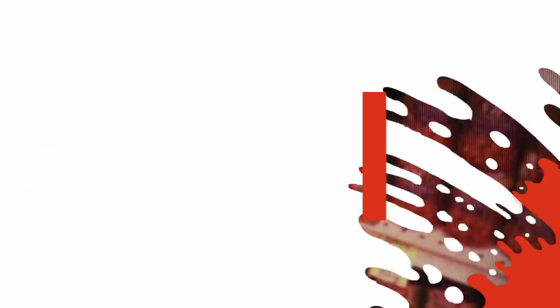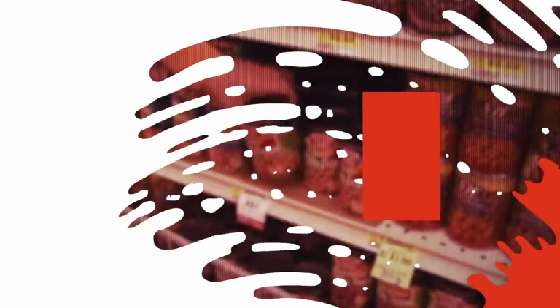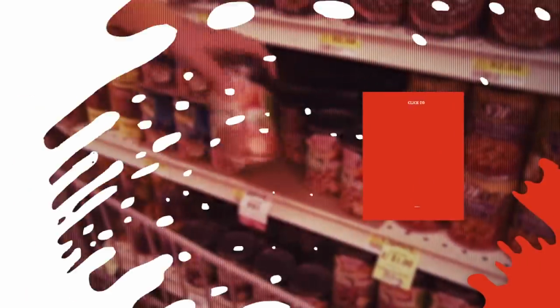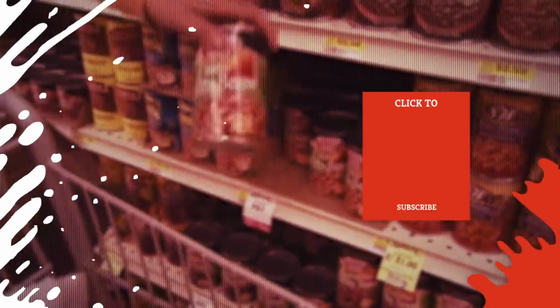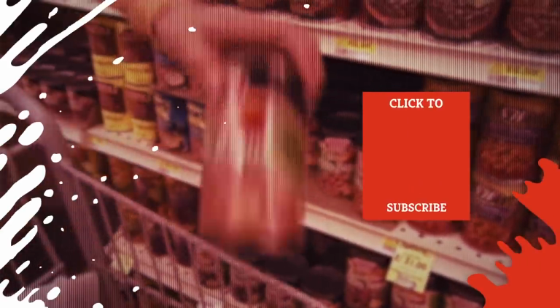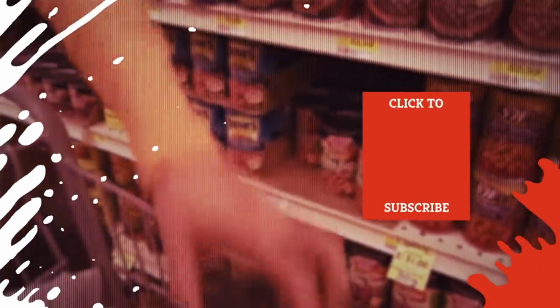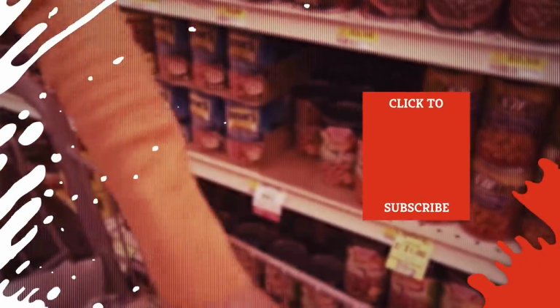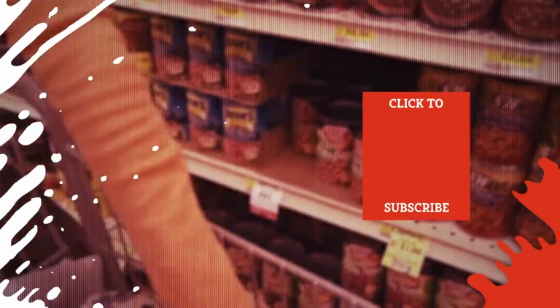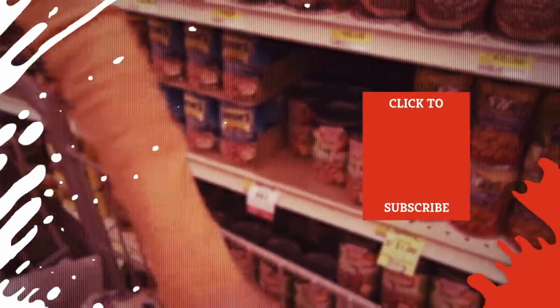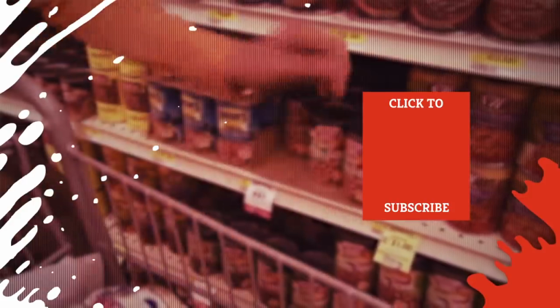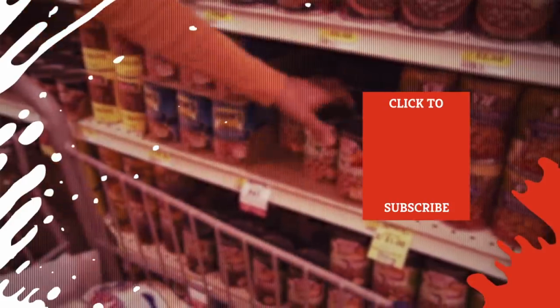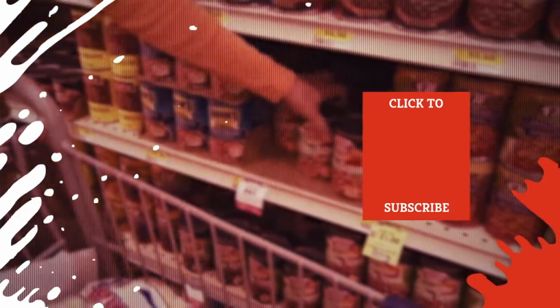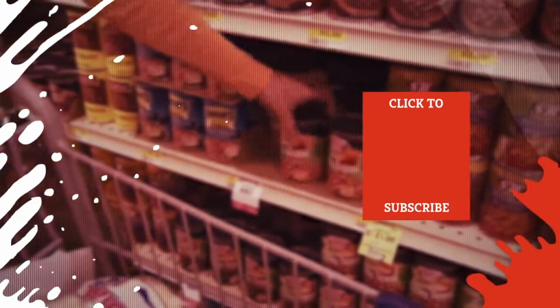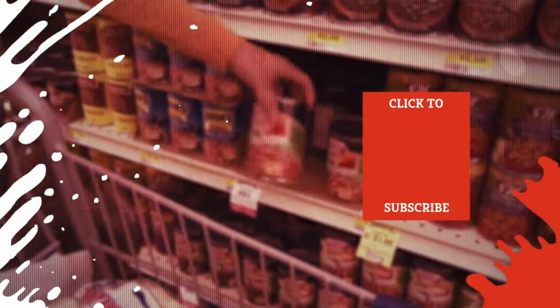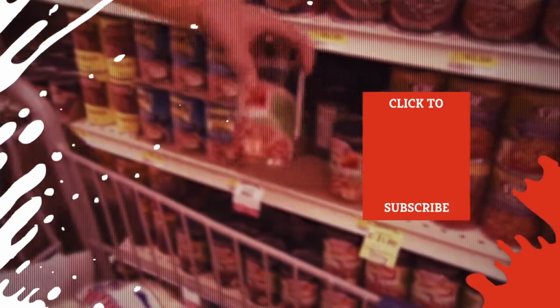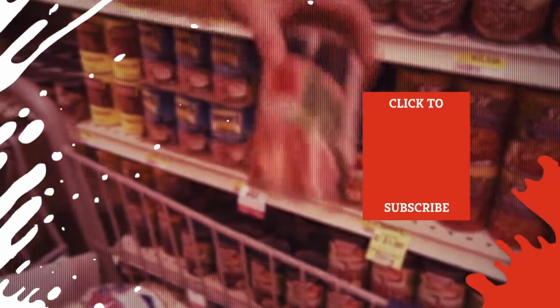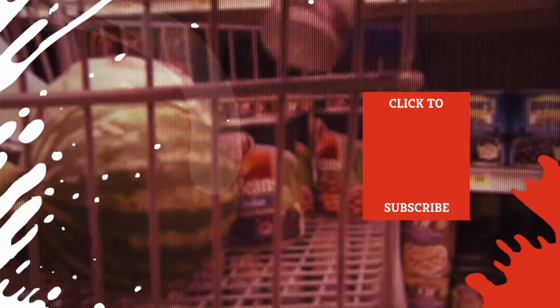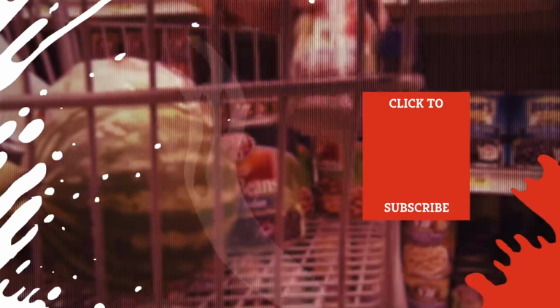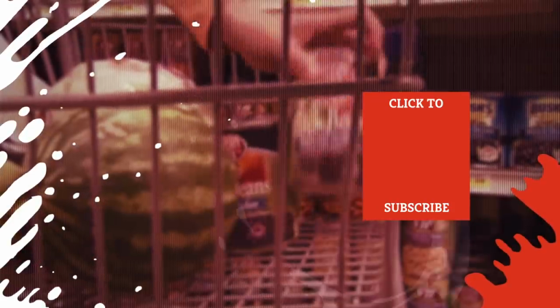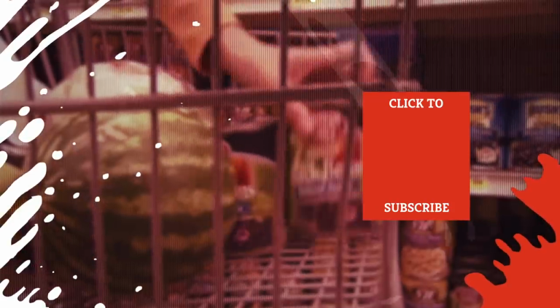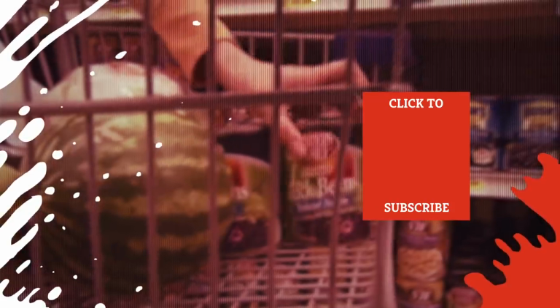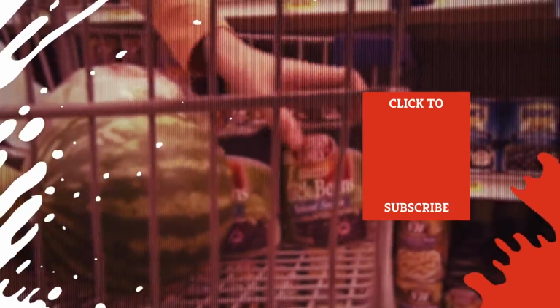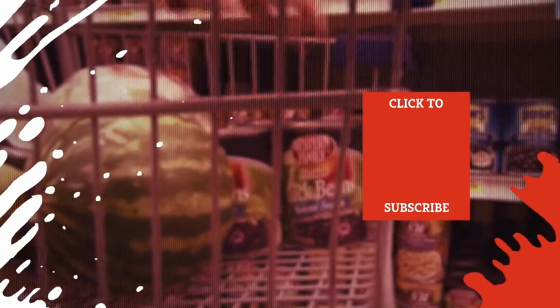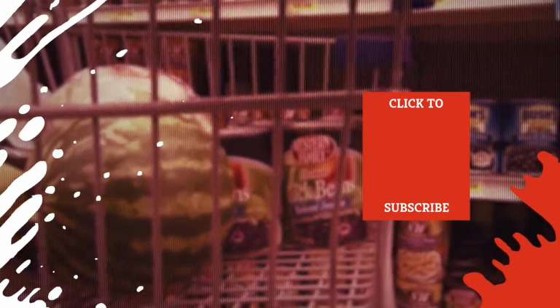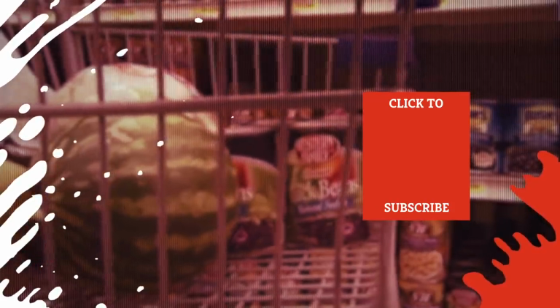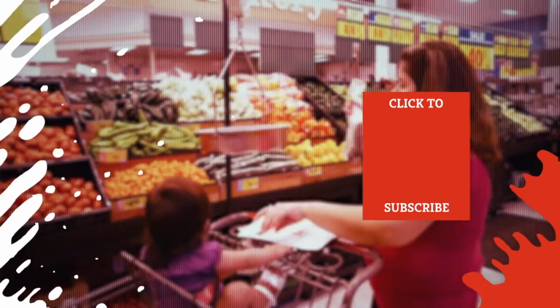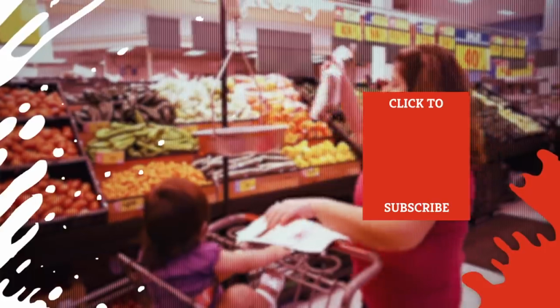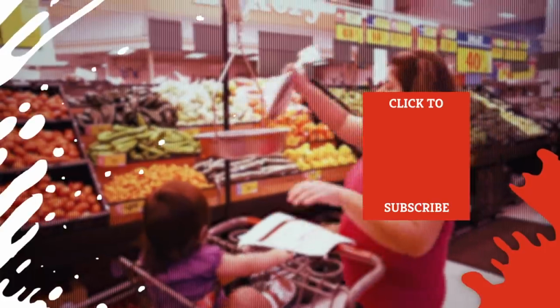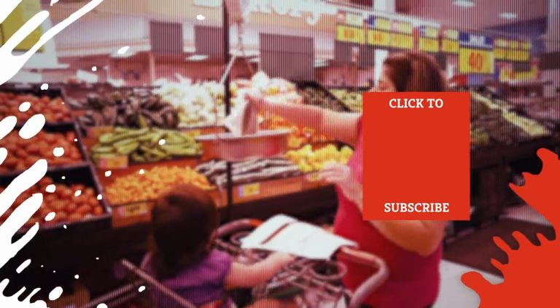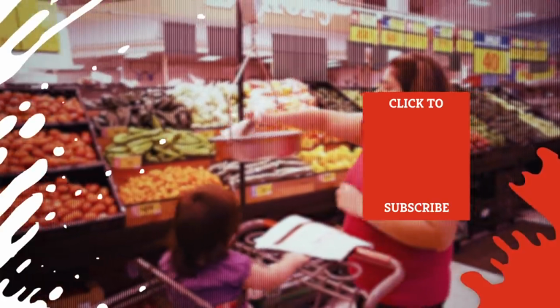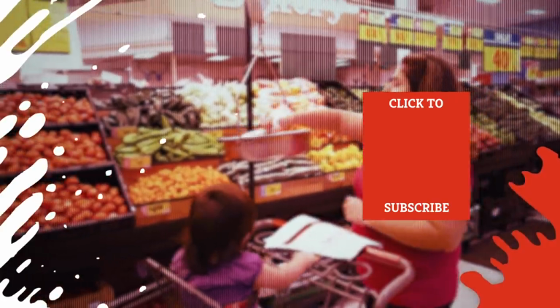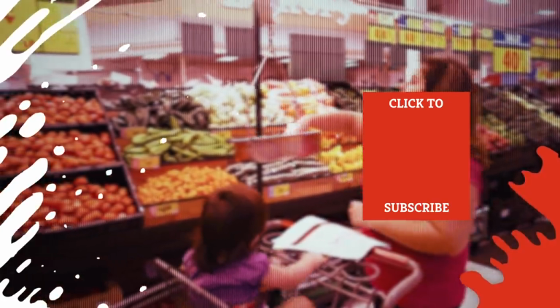Check out one of our newest videos right here! Plus, even more Mashed videos are coming soon. Subscribe to our YouTube channel and hit the bell so you don't miss a single one.